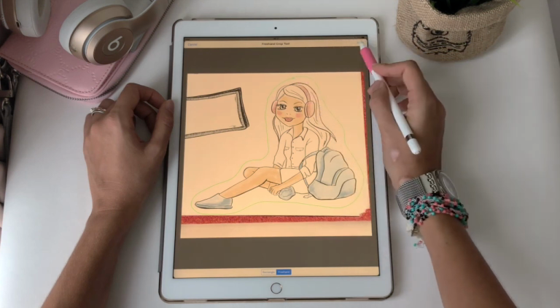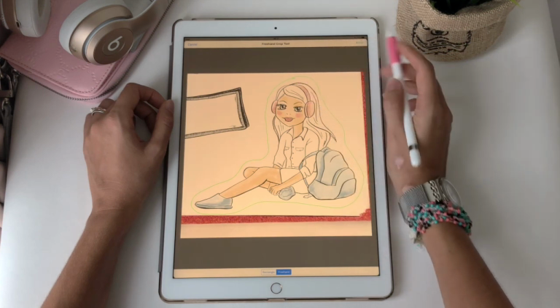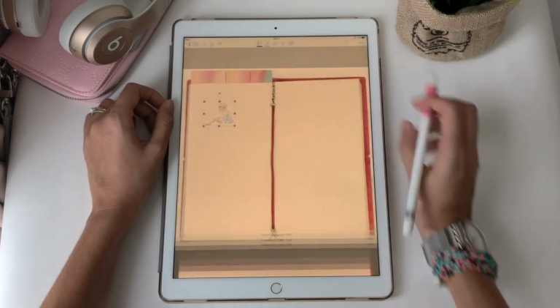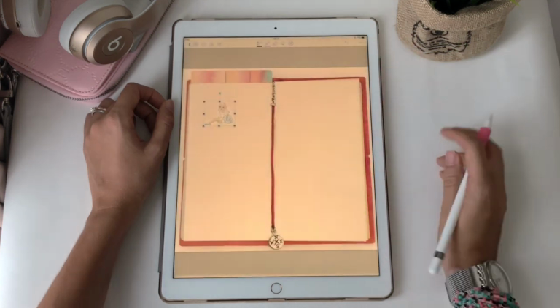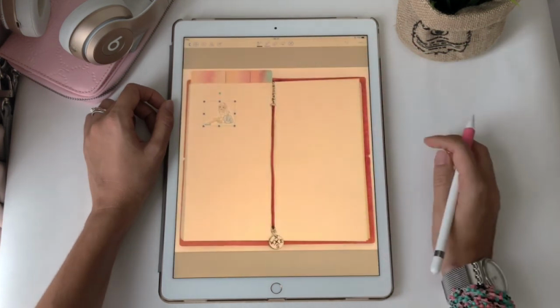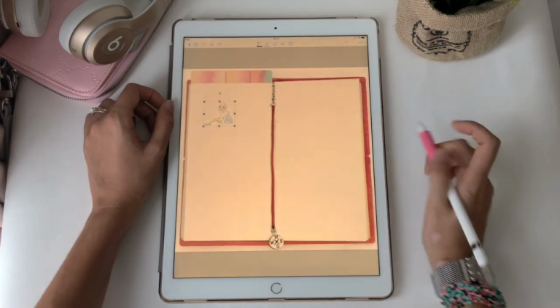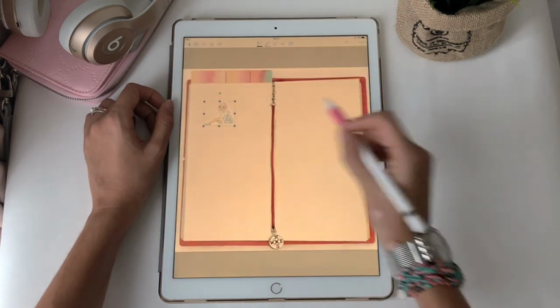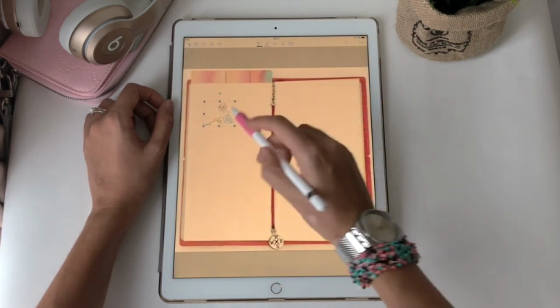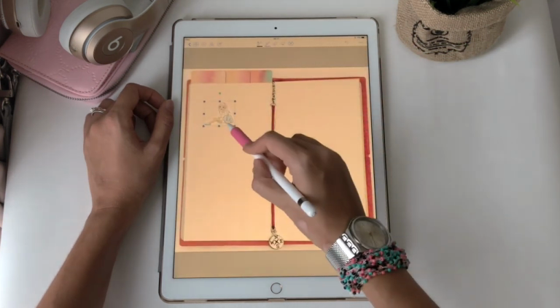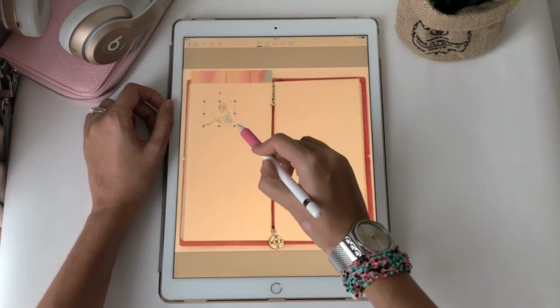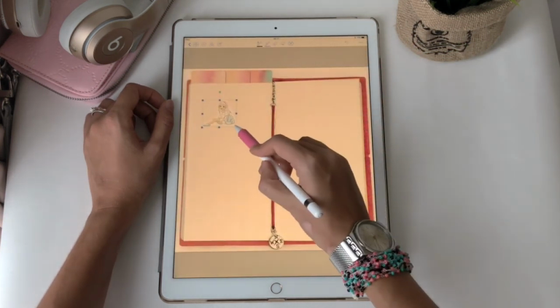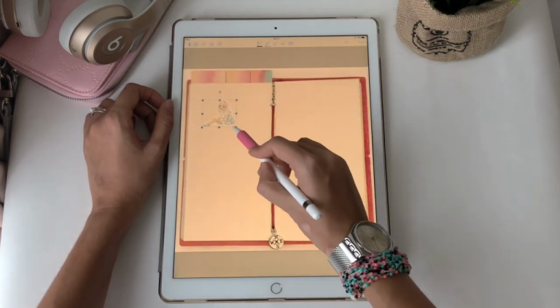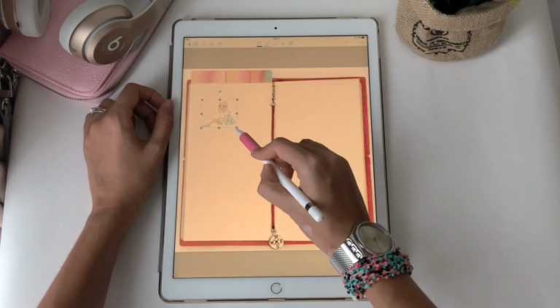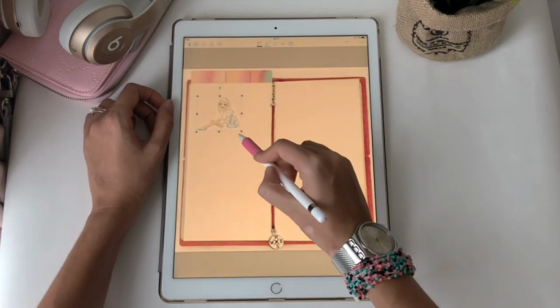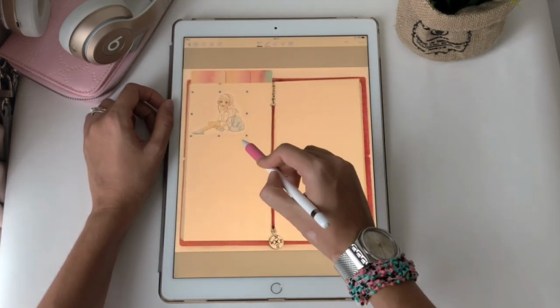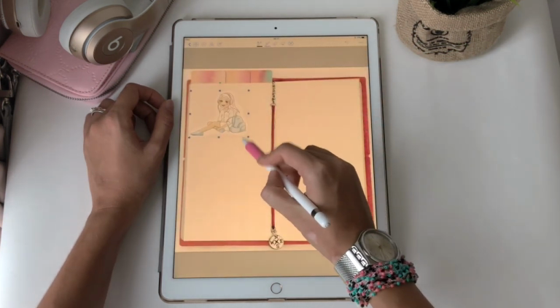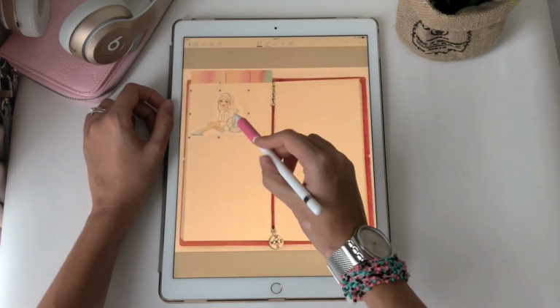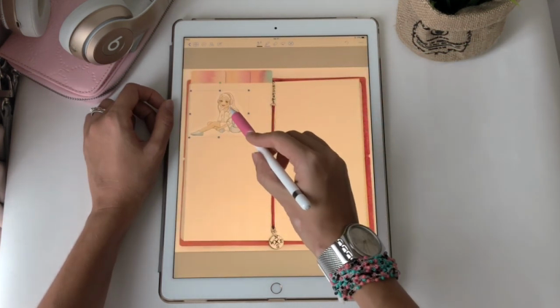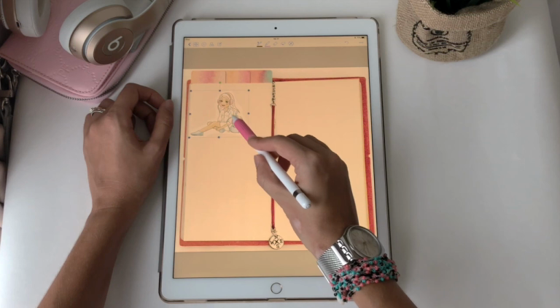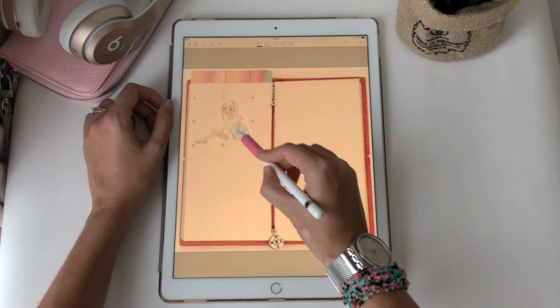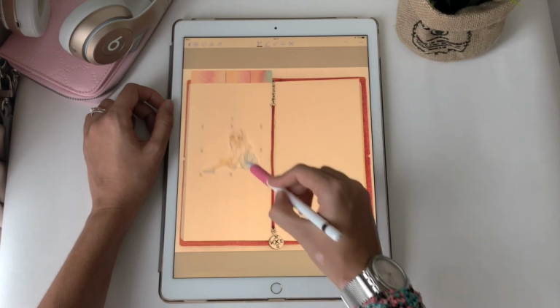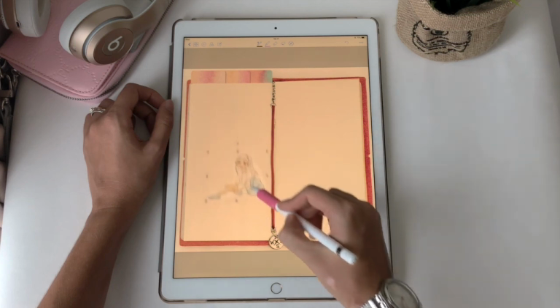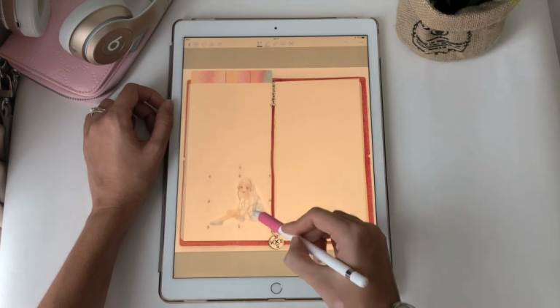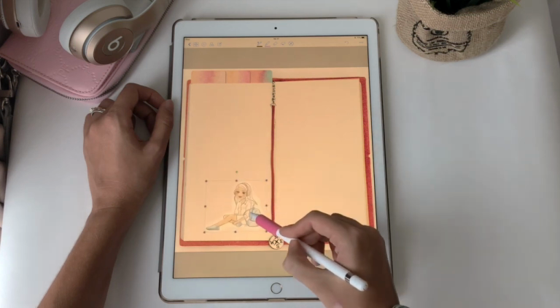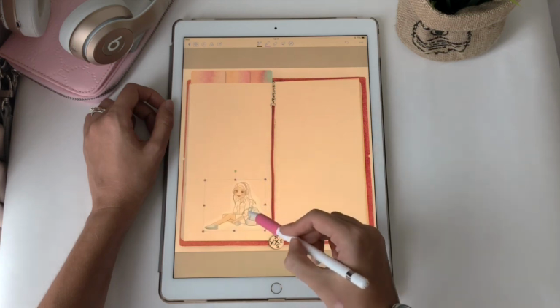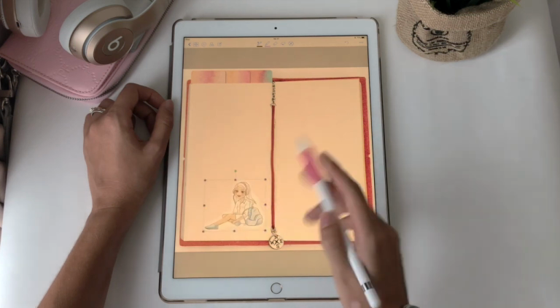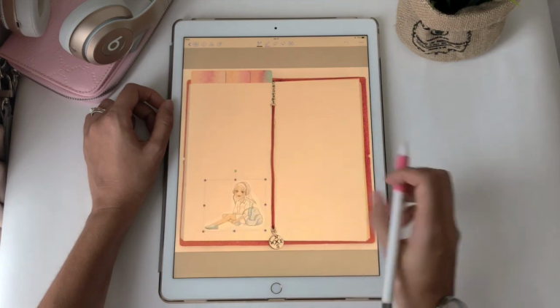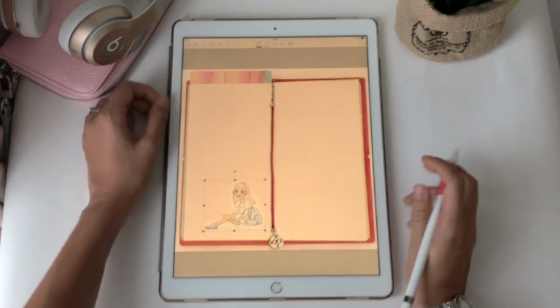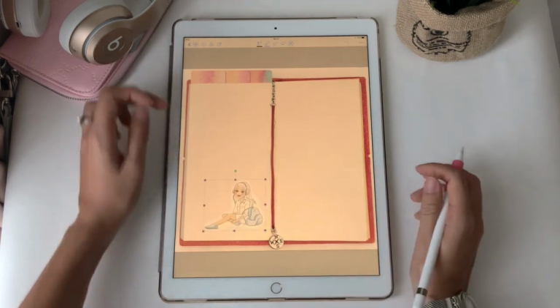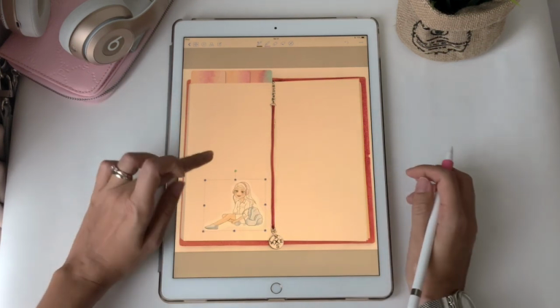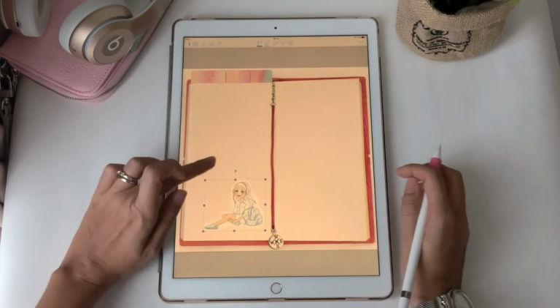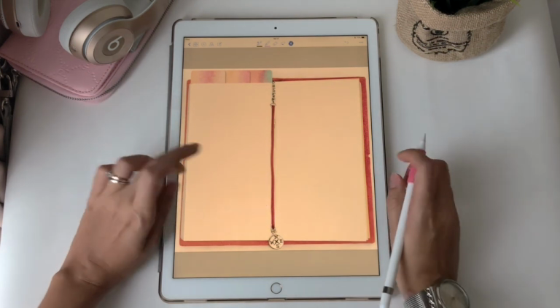Done! And here you go — you can resize it and place it wherever you want.